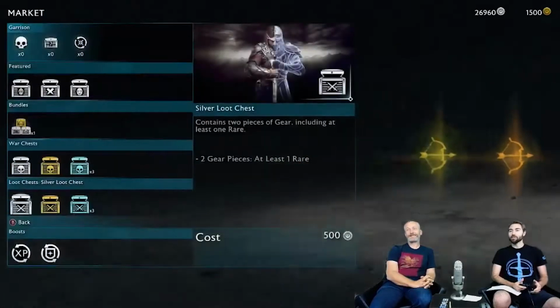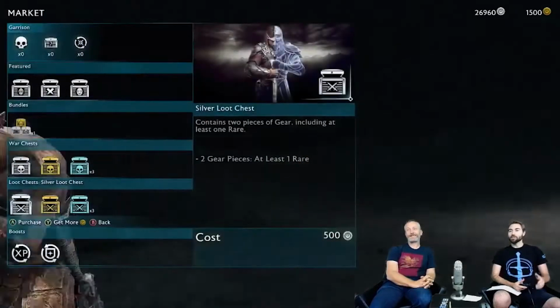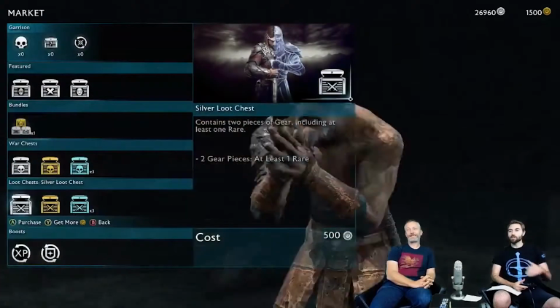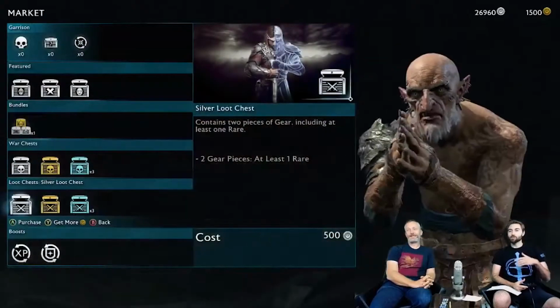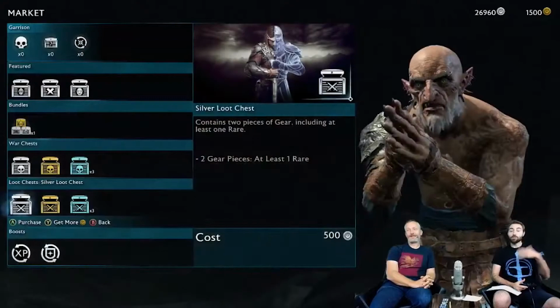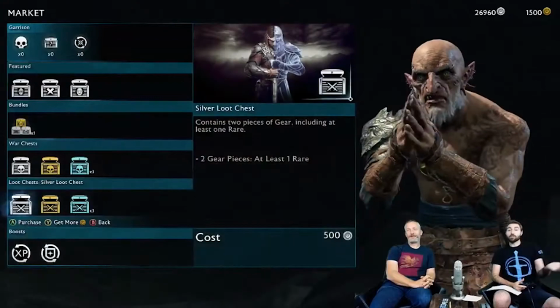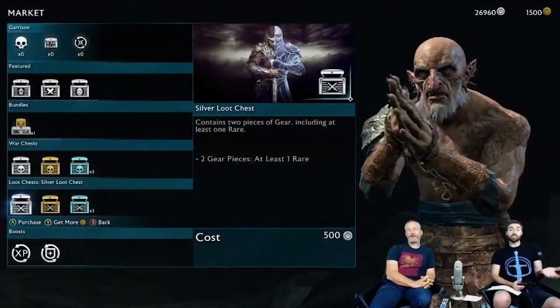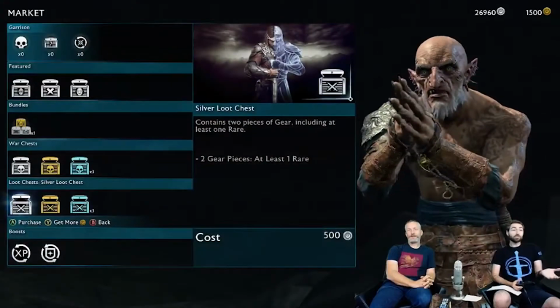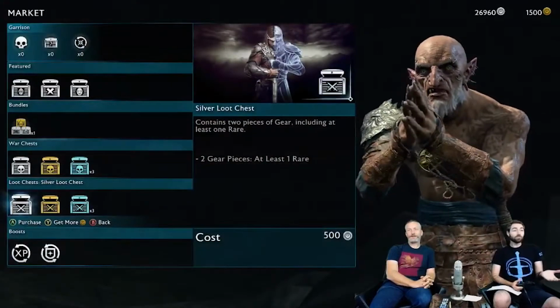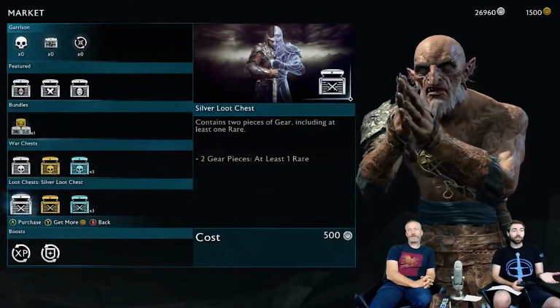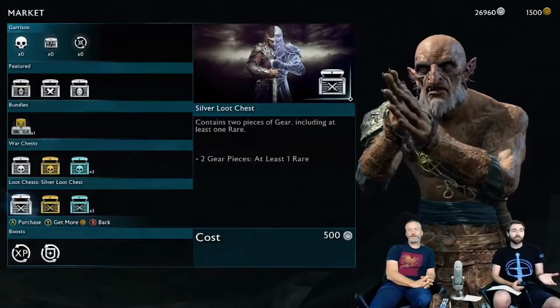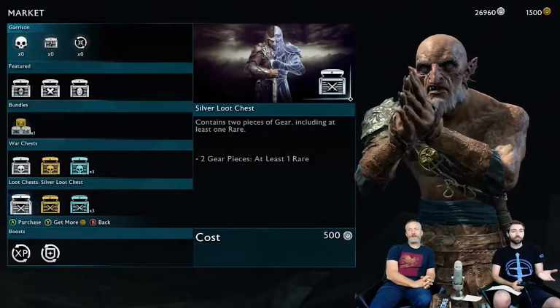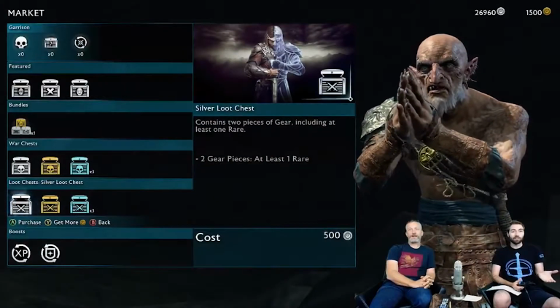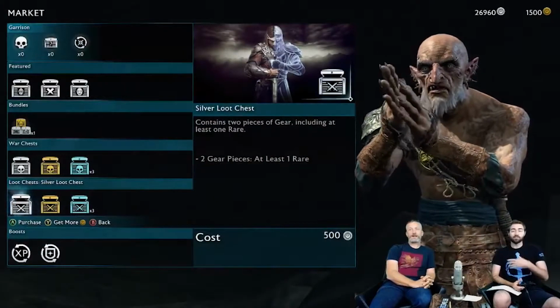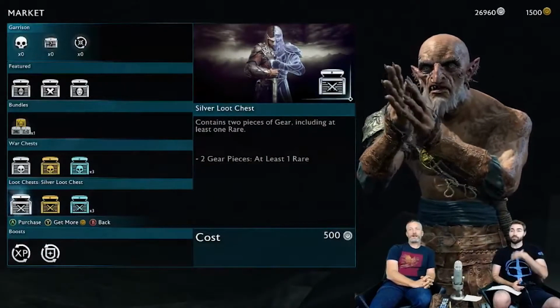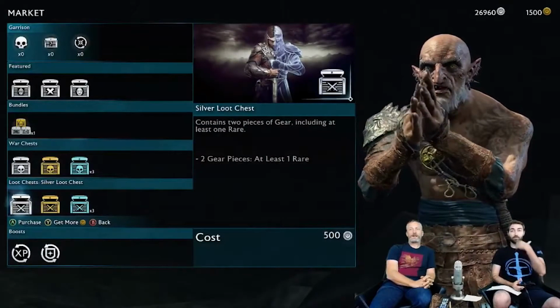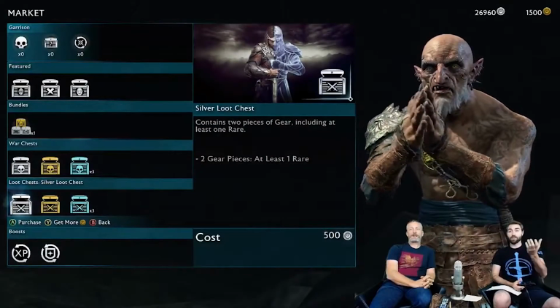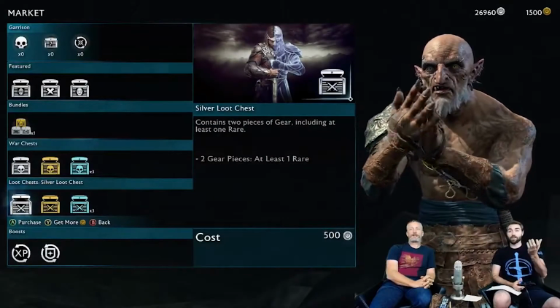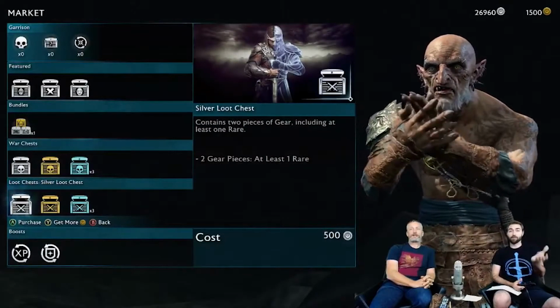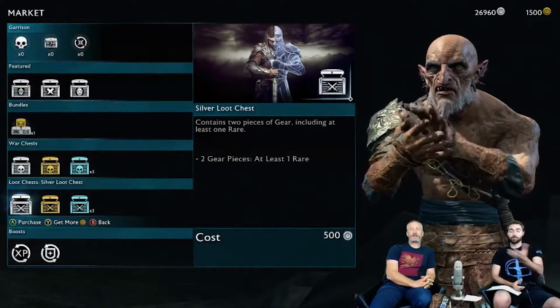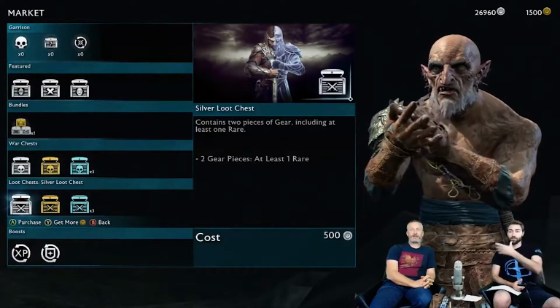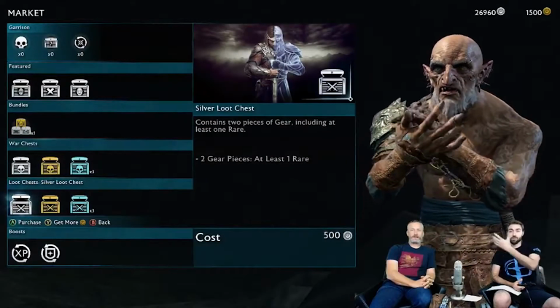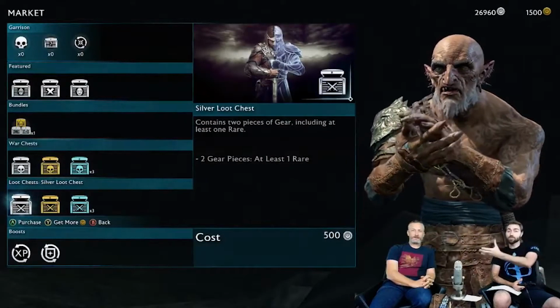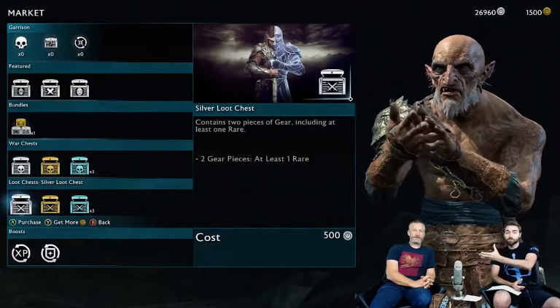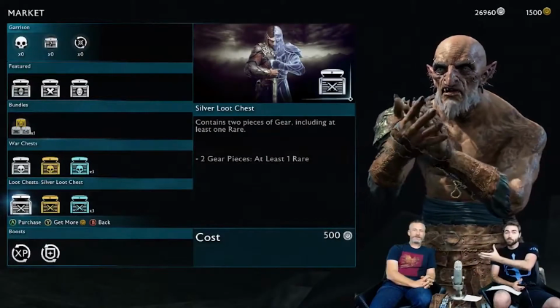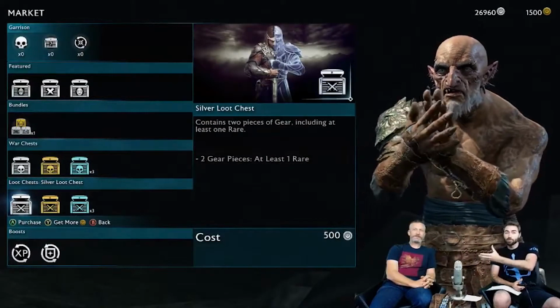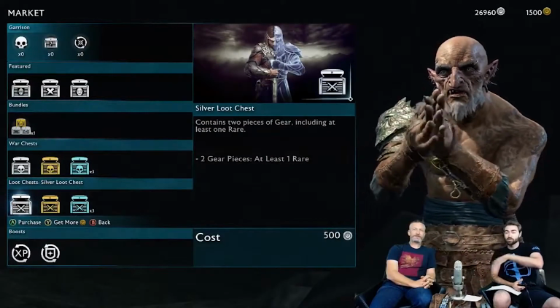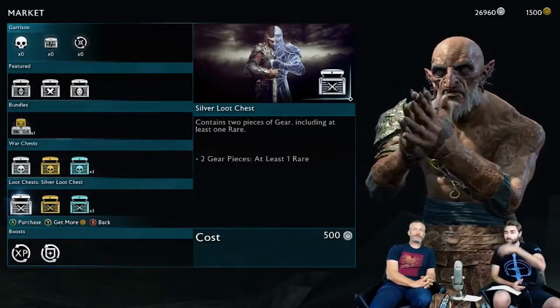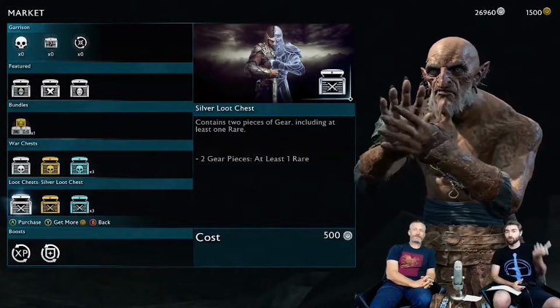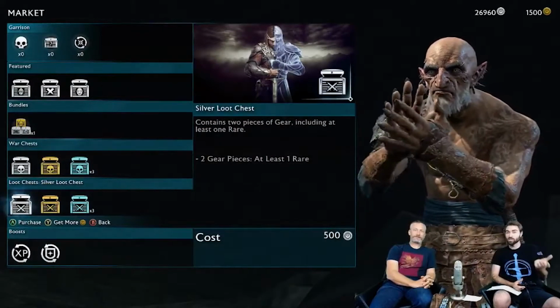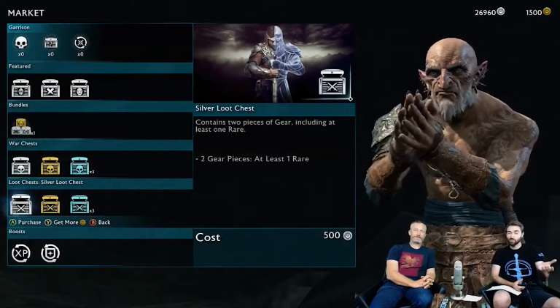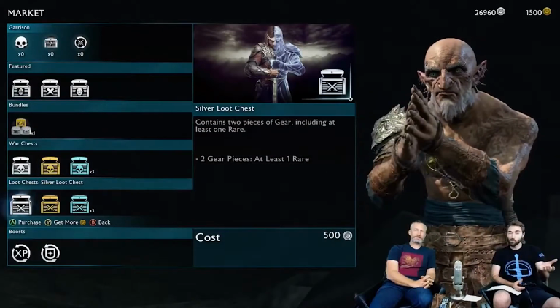Oh look at that, we actually got more than one! We got an epic - the Gondorian Longbow, 253 damage. You can see also you could destroy that for more Mirian. Interestingly it cost 500 to get a loot chest and we almost got 500 back - that's a bargain. So that's loot chests and with those you're able to use those bows or crush them for more Mirian.